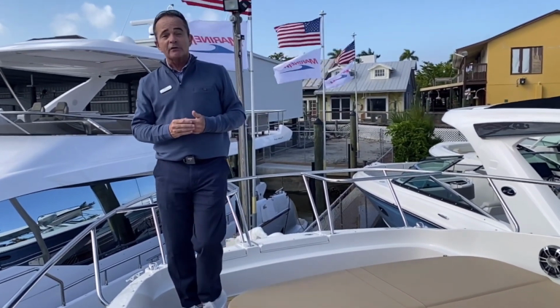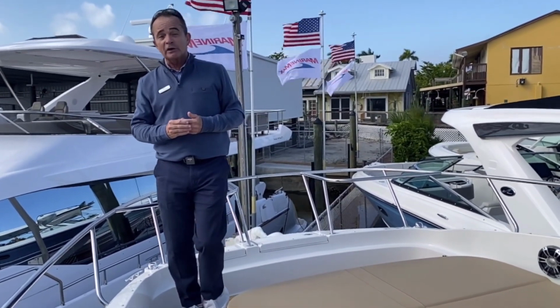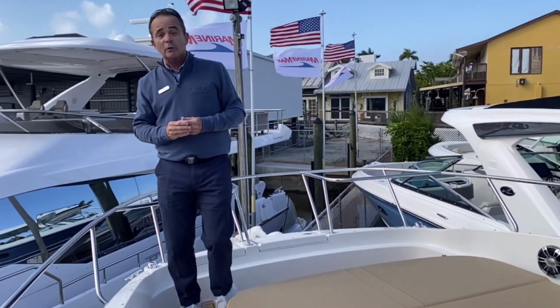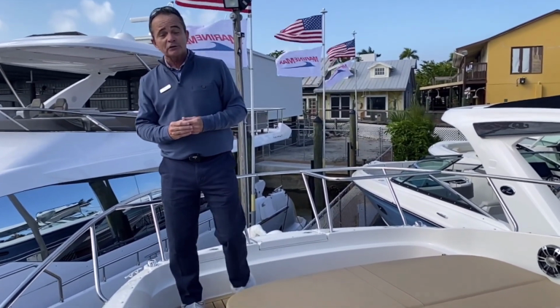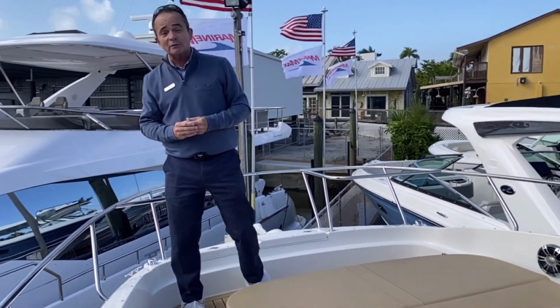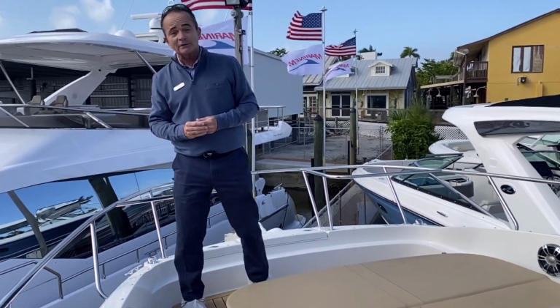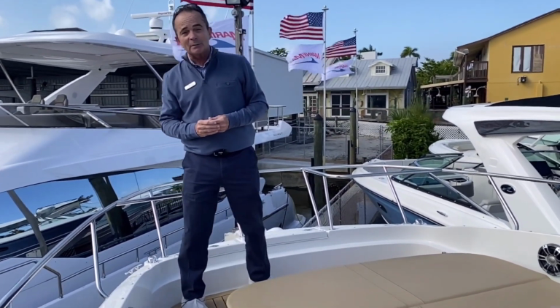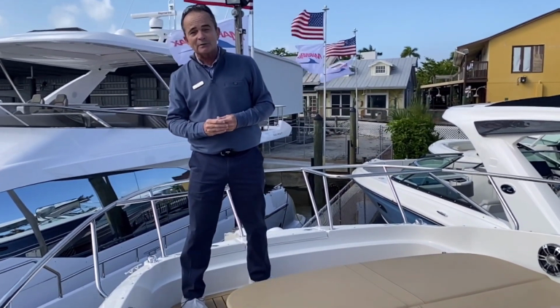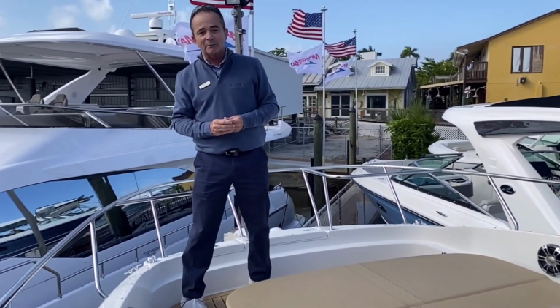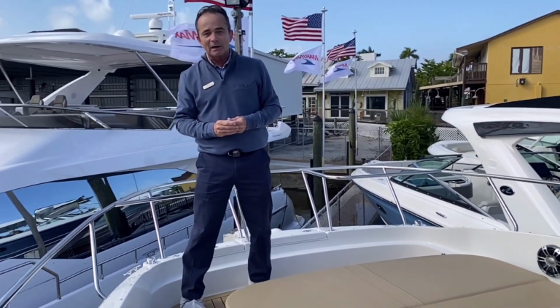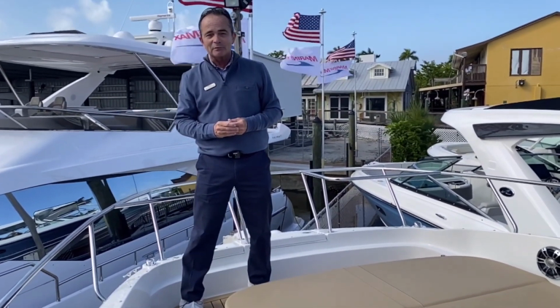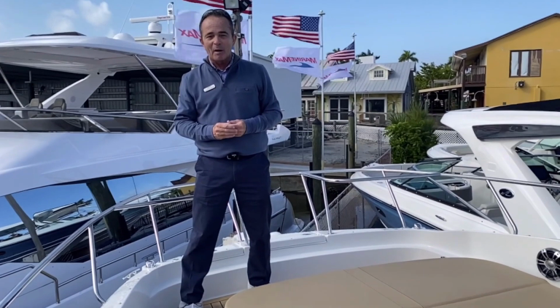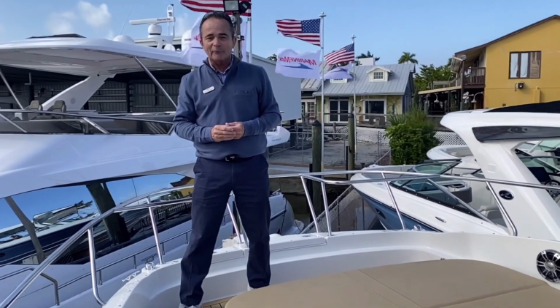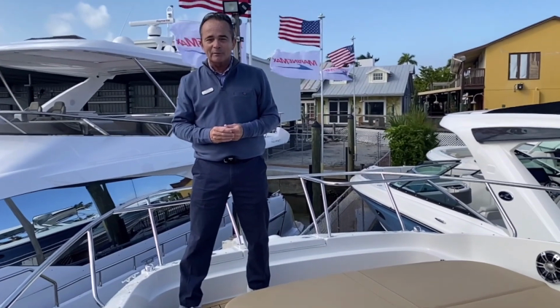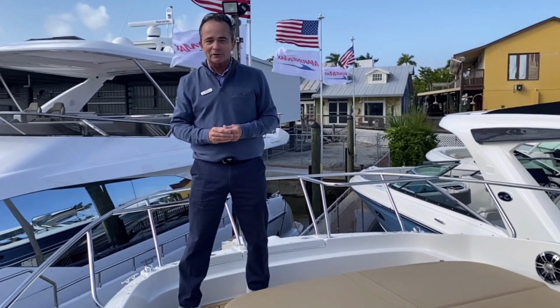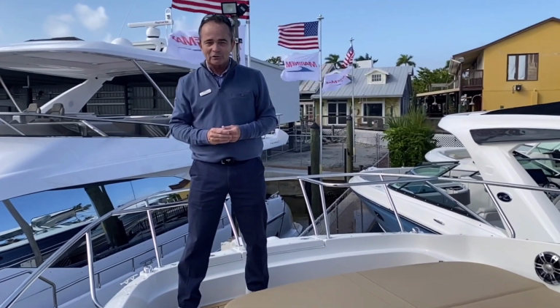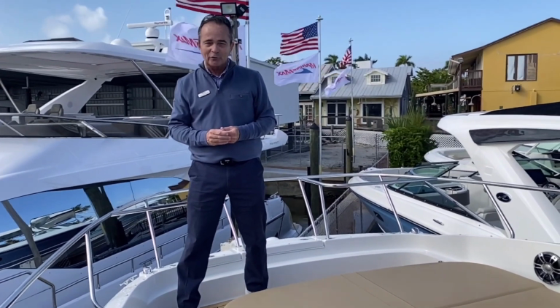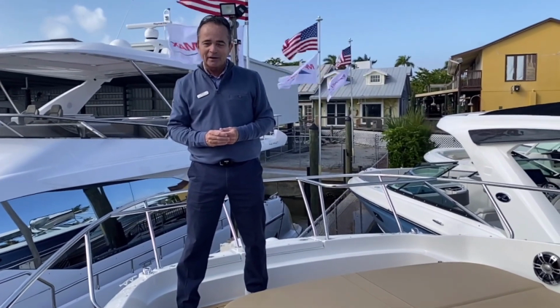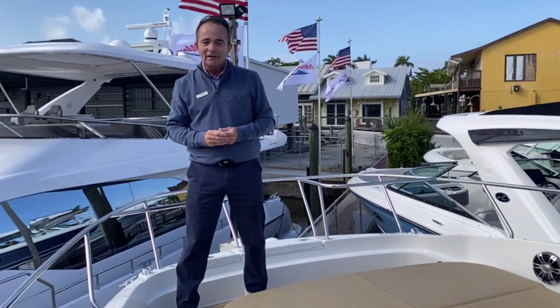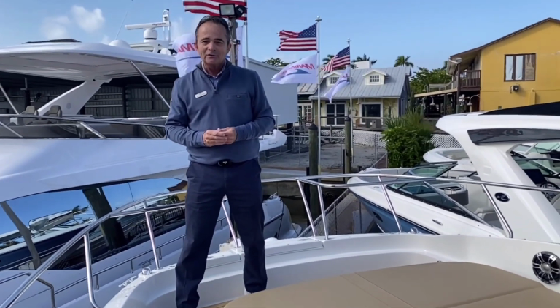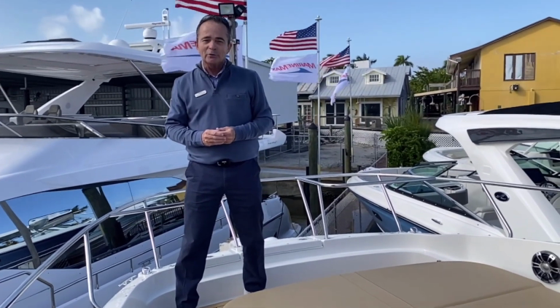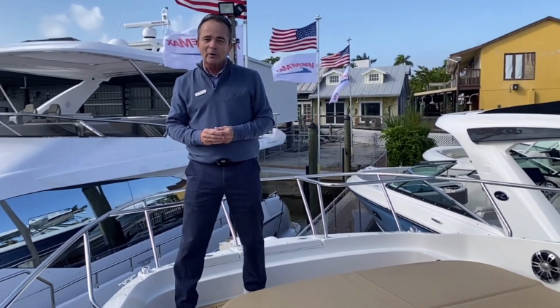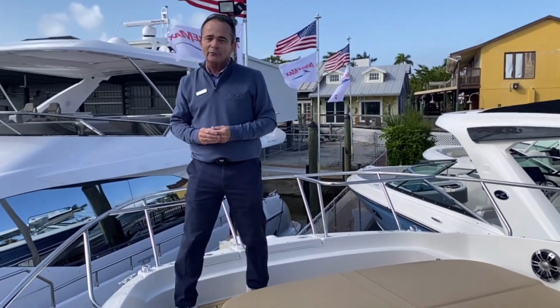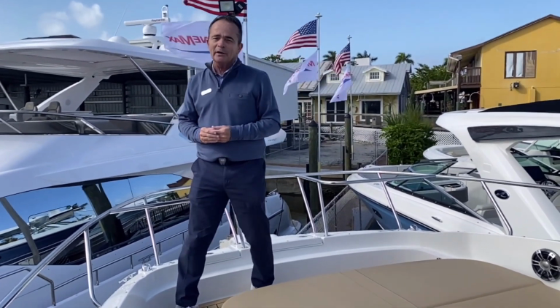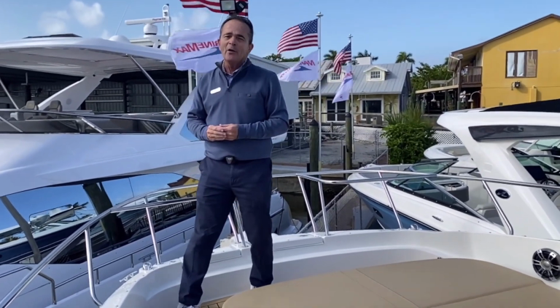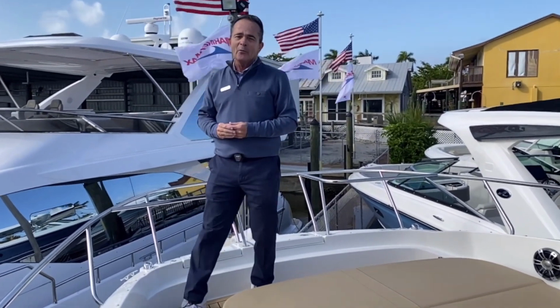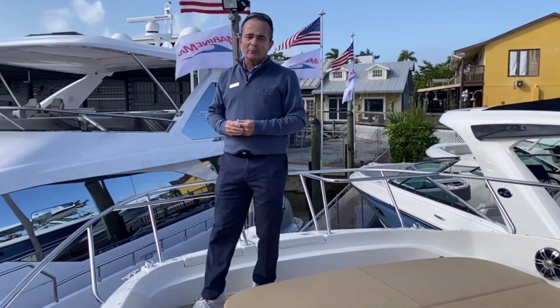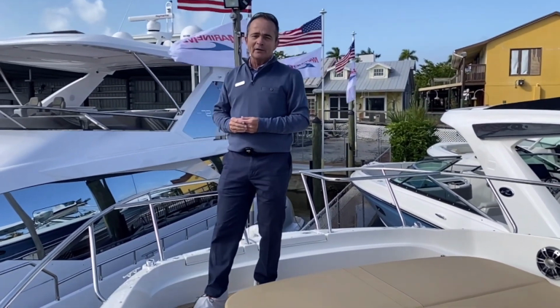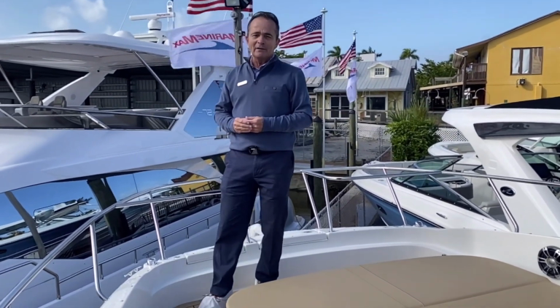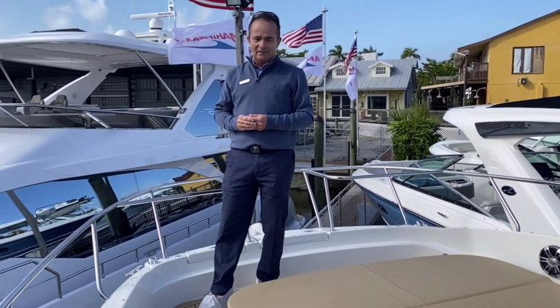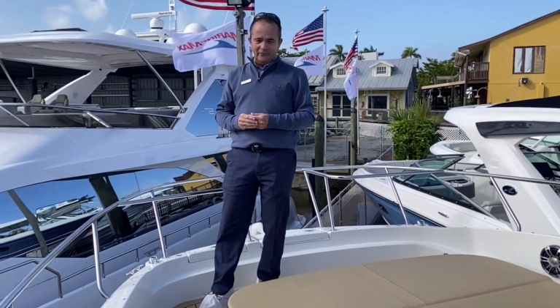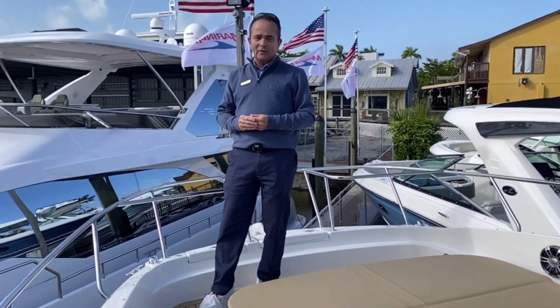If you have any questions or you'd like to come see it, my name is Bob Freeman. You can reach me at 603-213-1194.